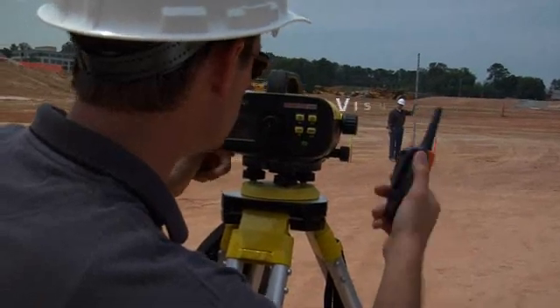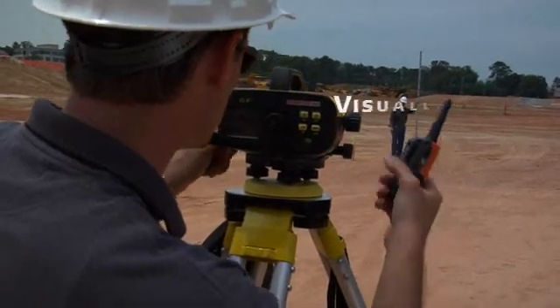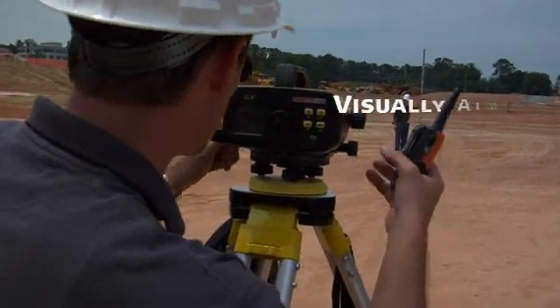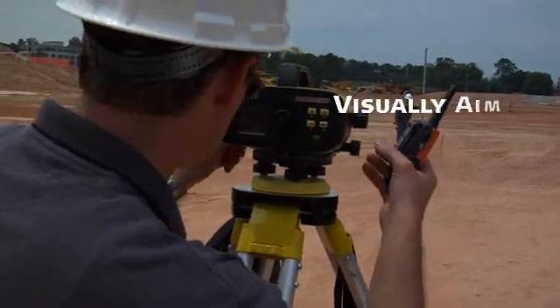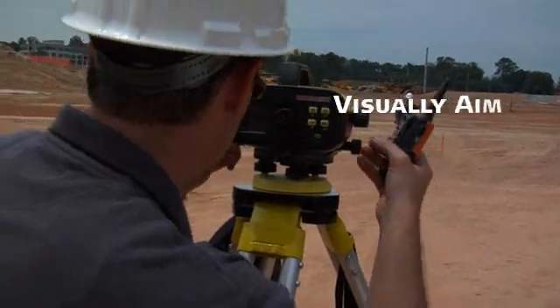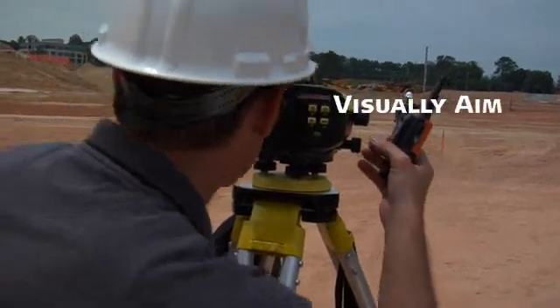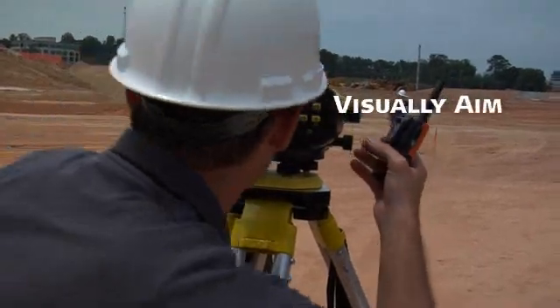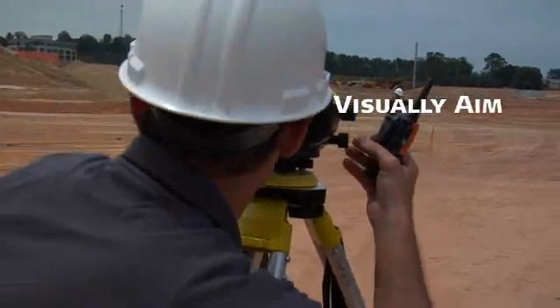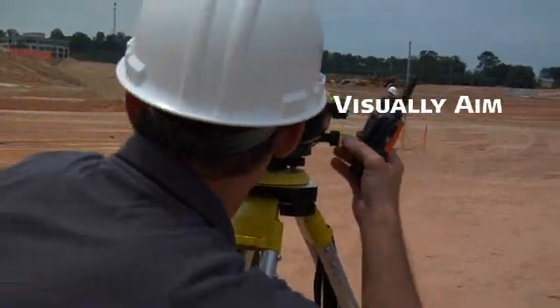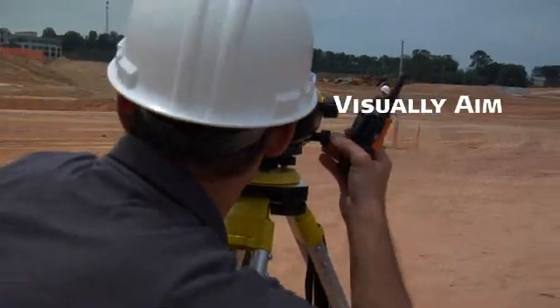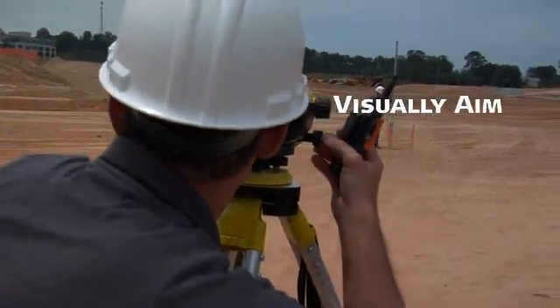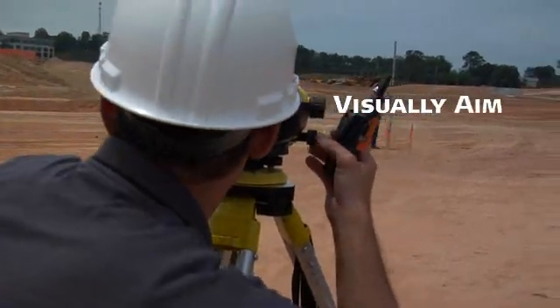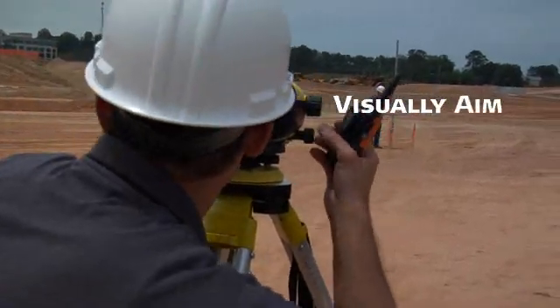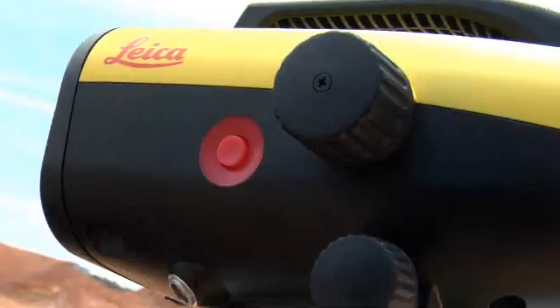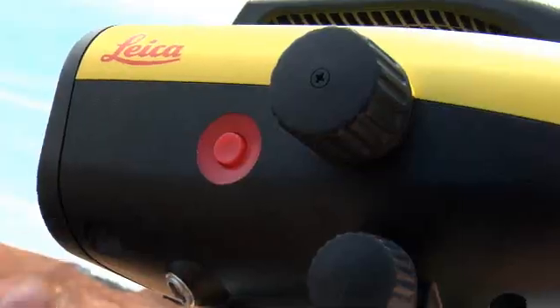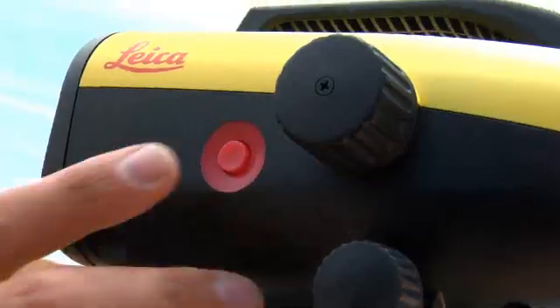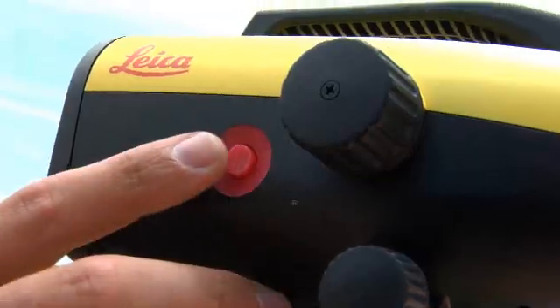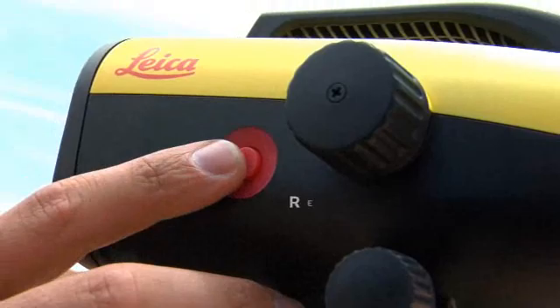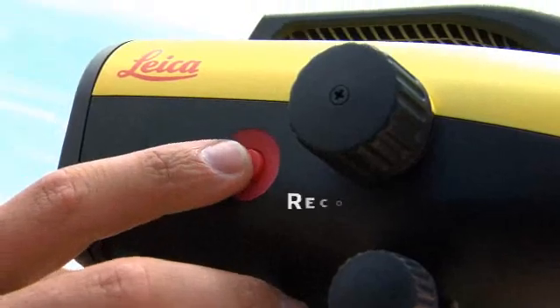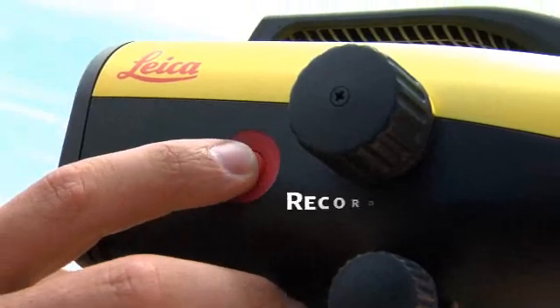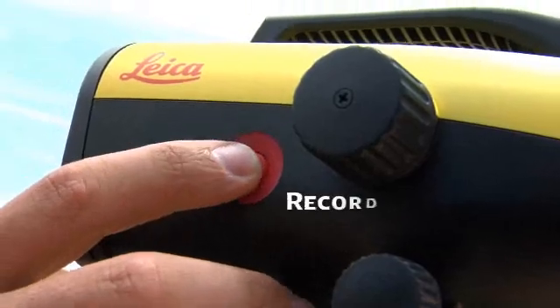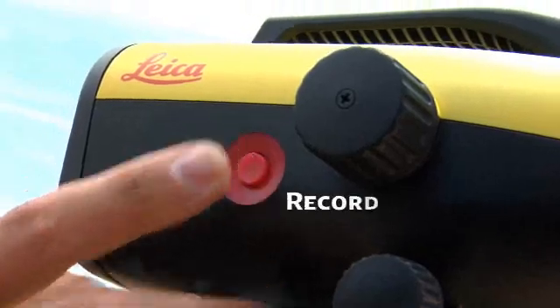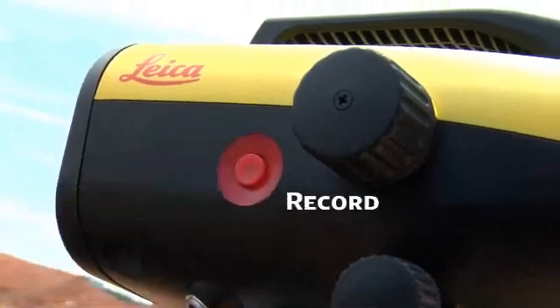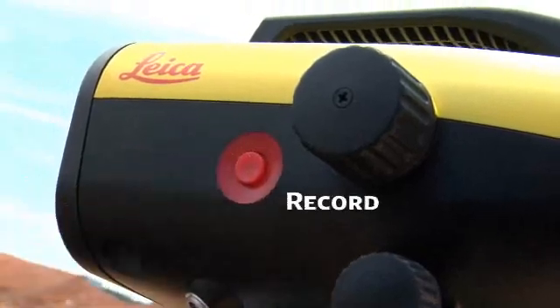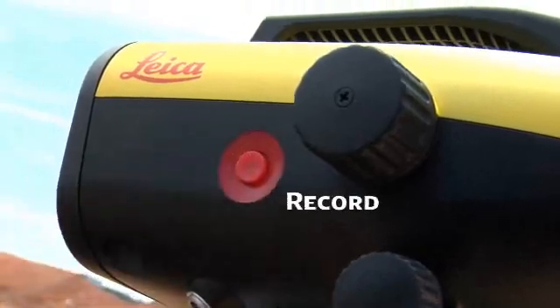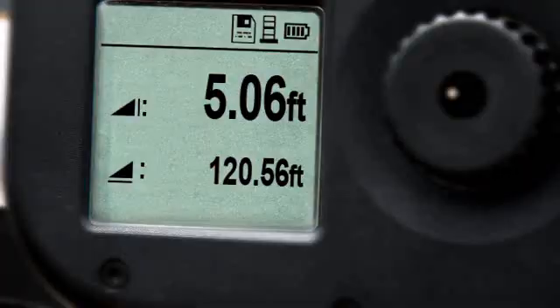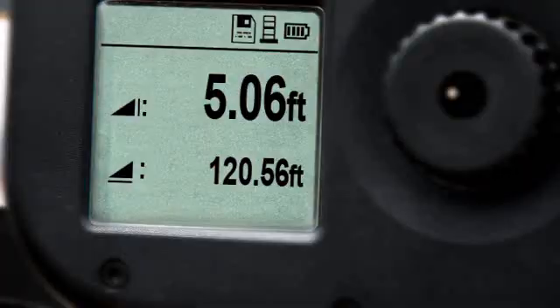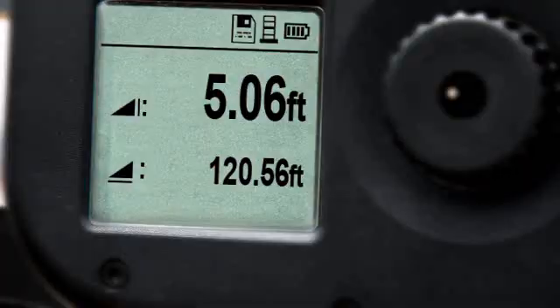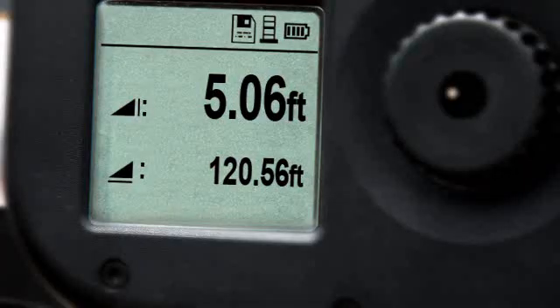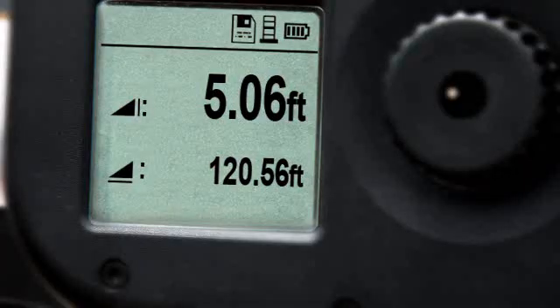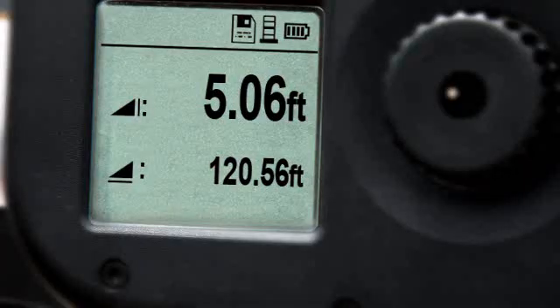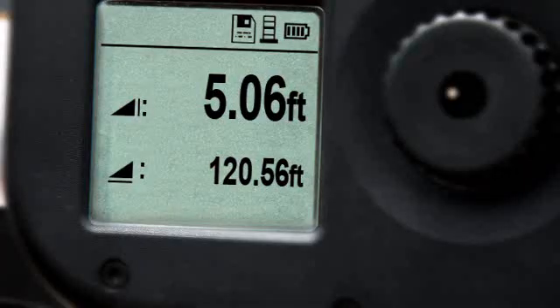When you're set, just aim through the eyepiece, then push the red button. Sprinter records height and distance automatically.